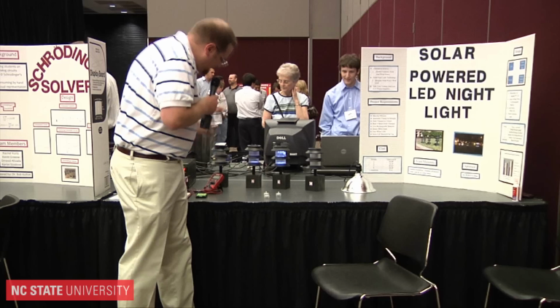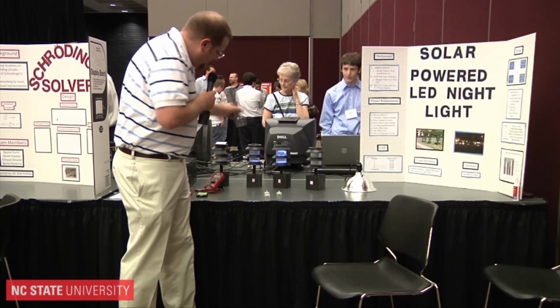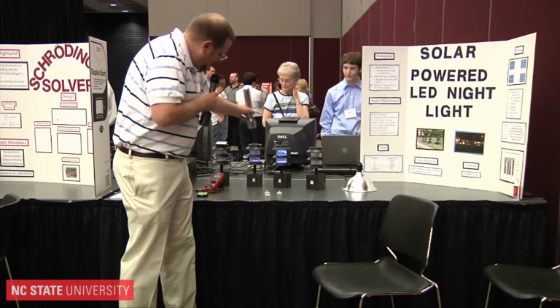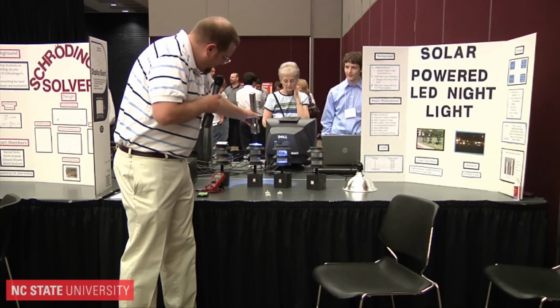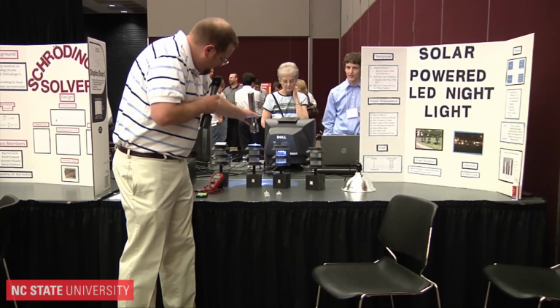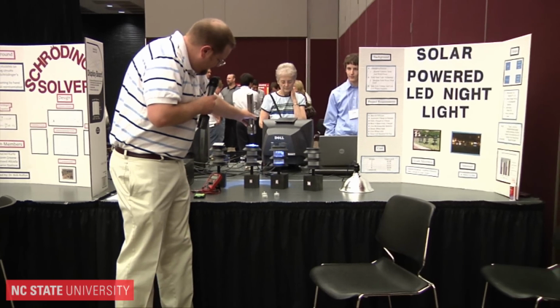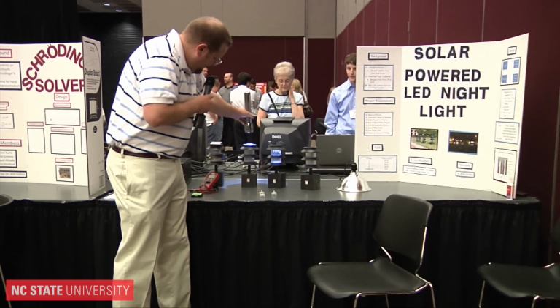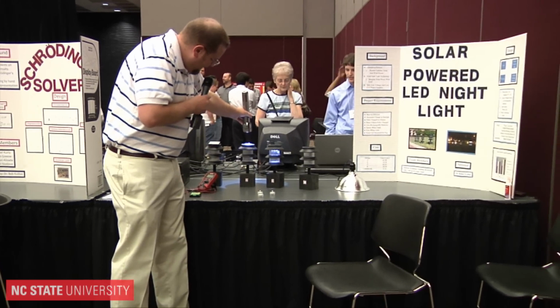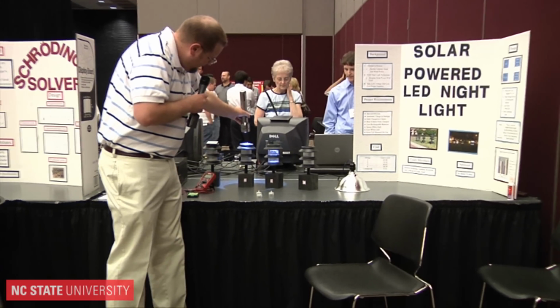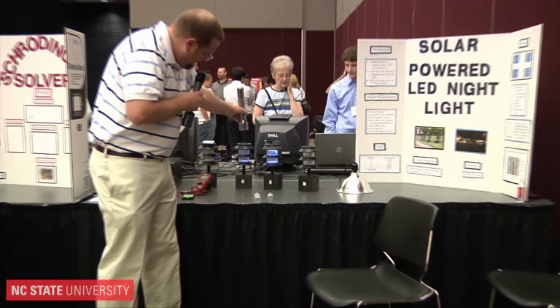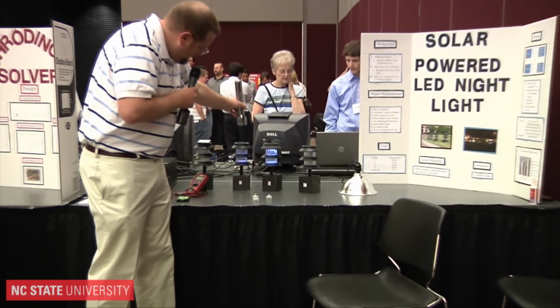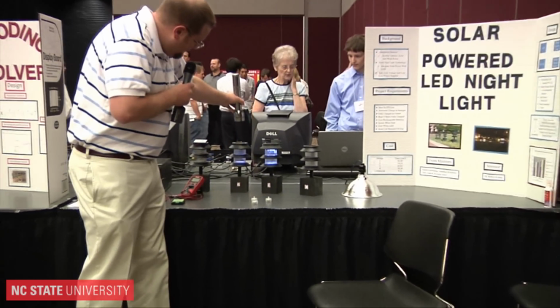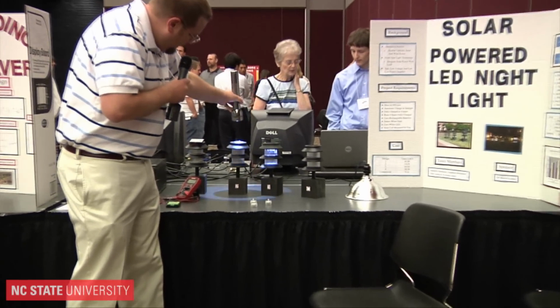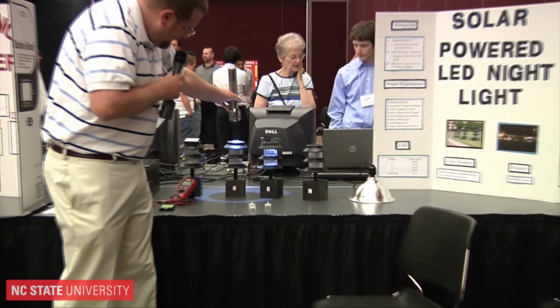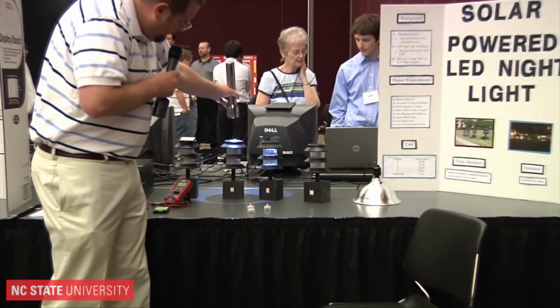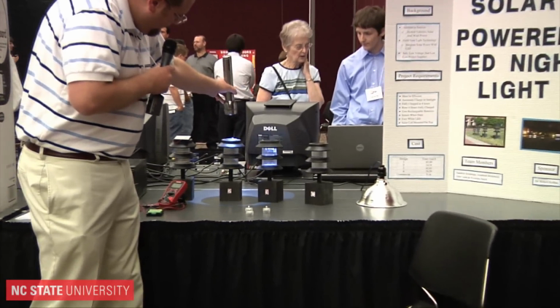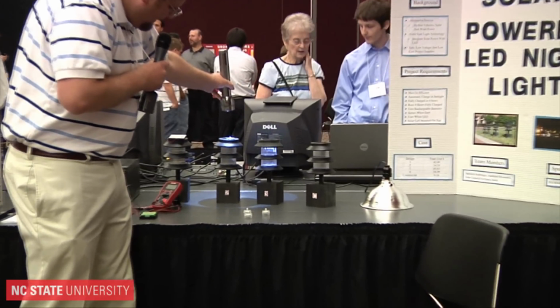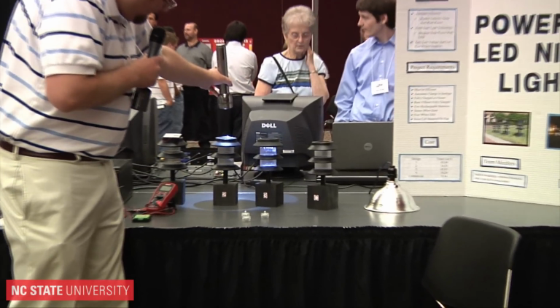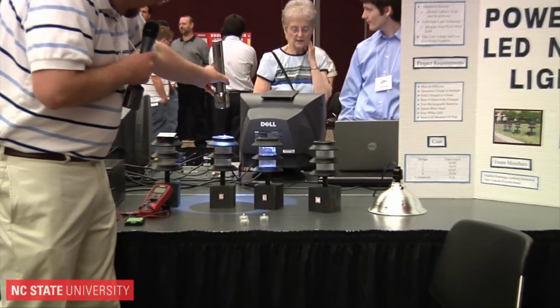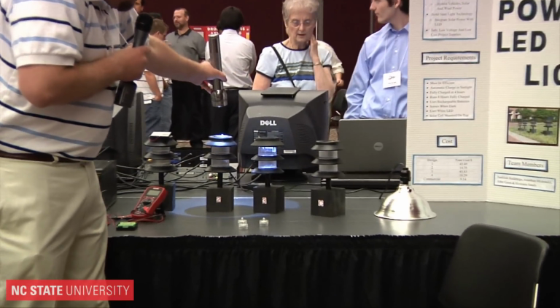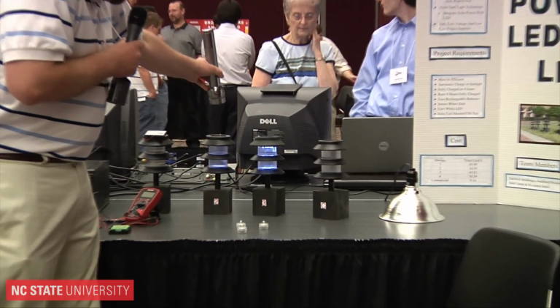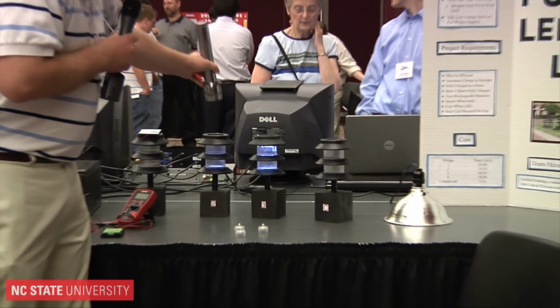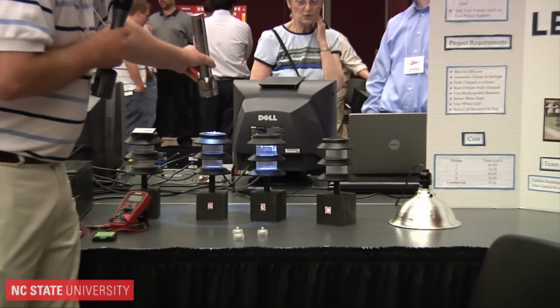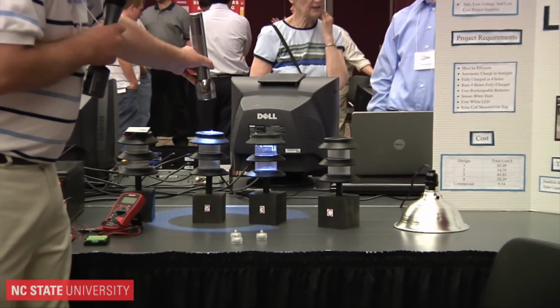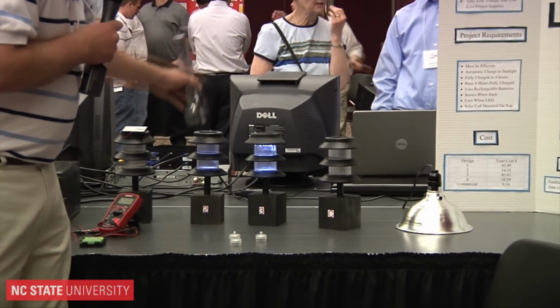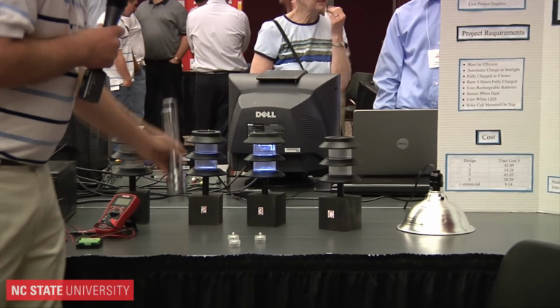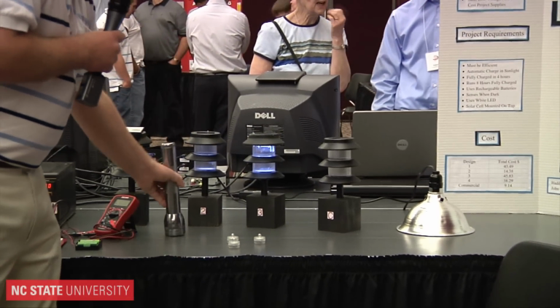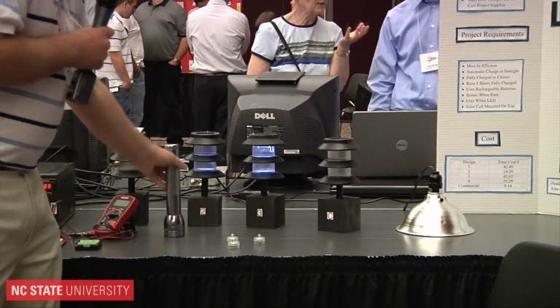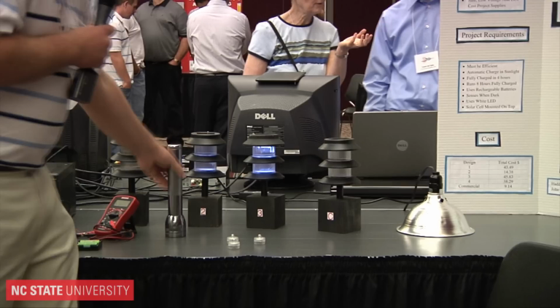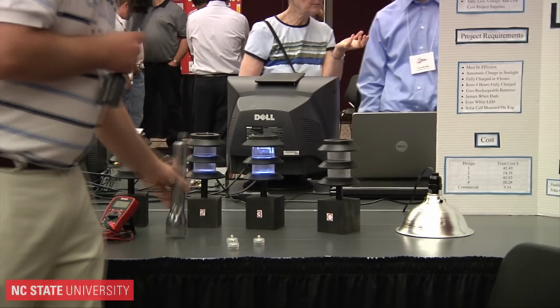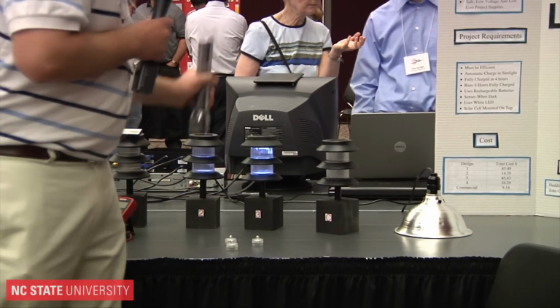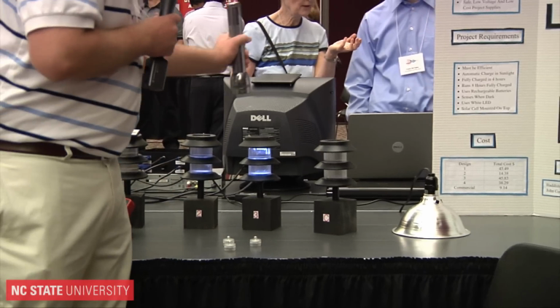Second design here — the diode on the top there, you have to get bright light or infrared light on it to turn it off. It charges during the day, same thing with this one here.